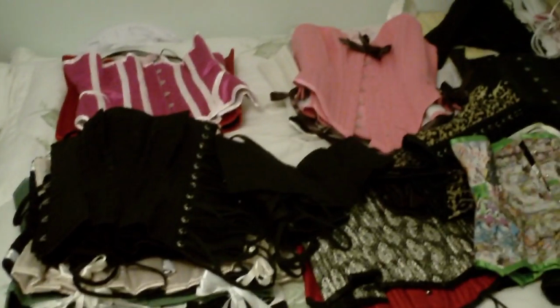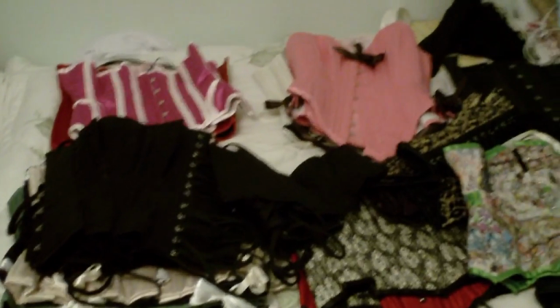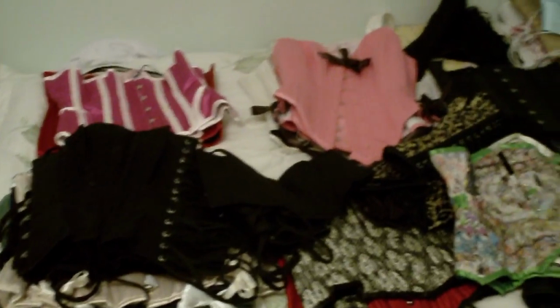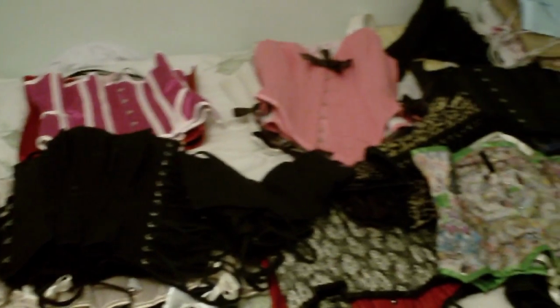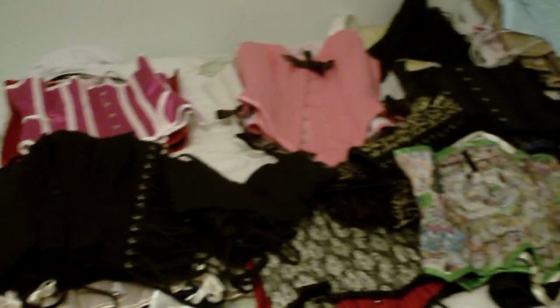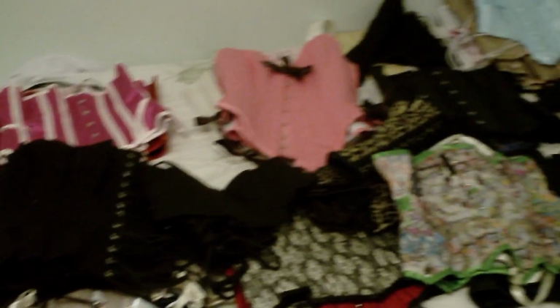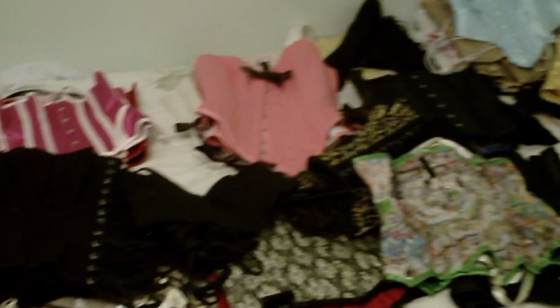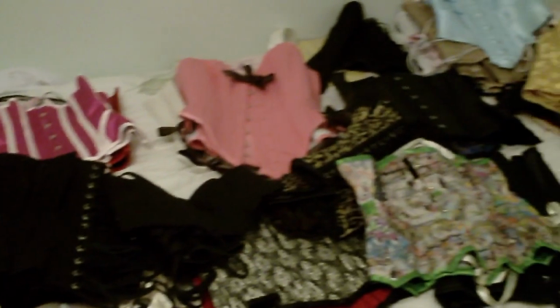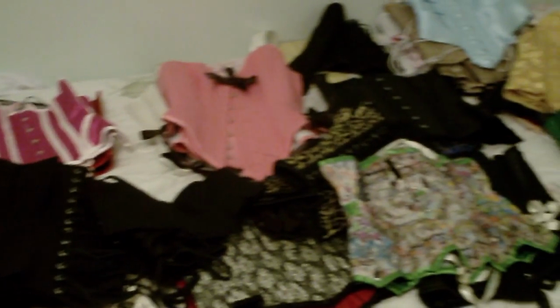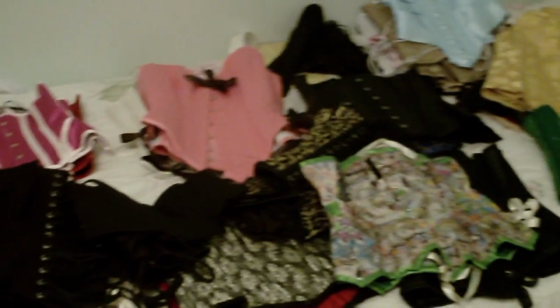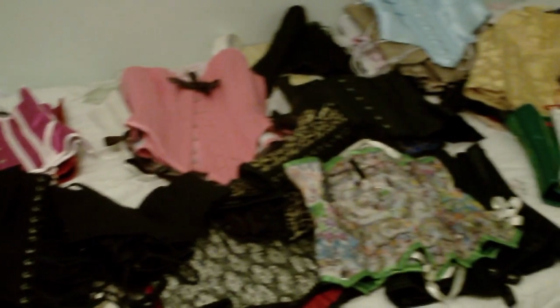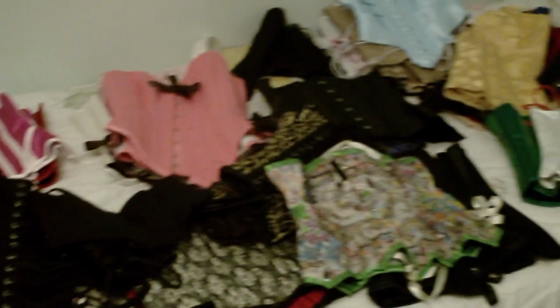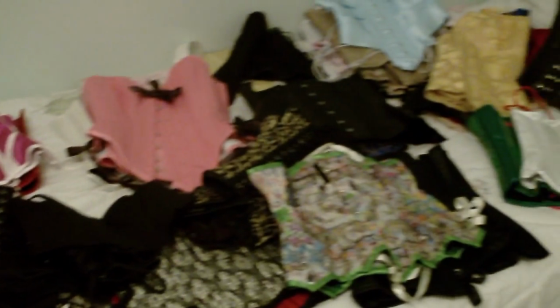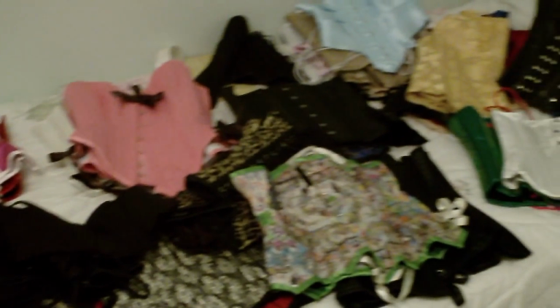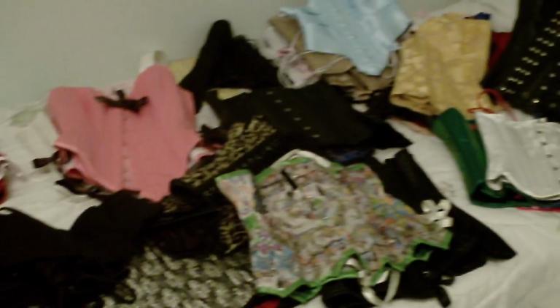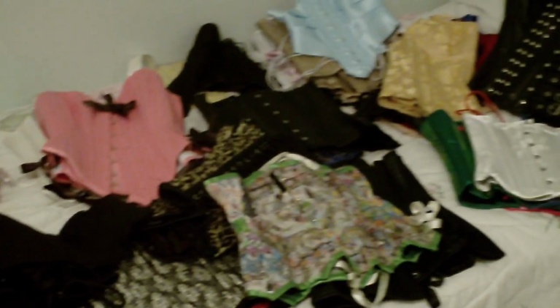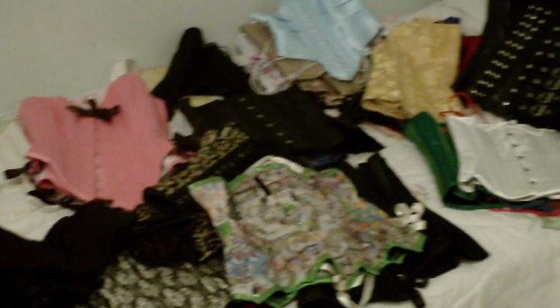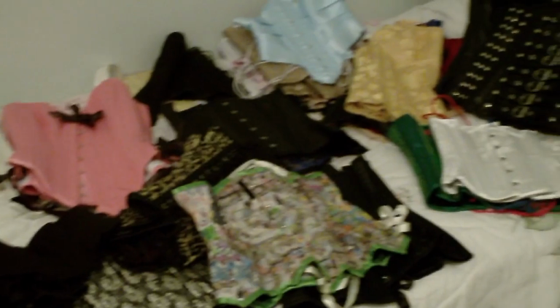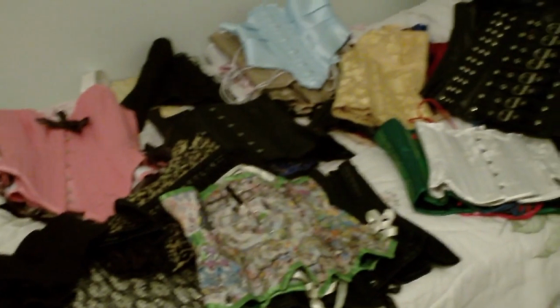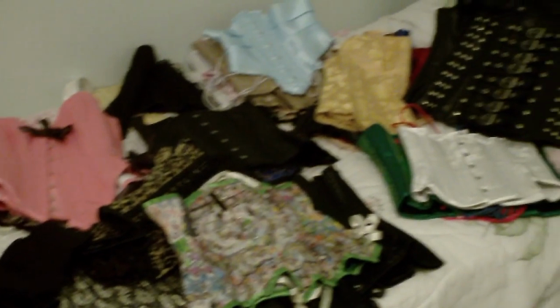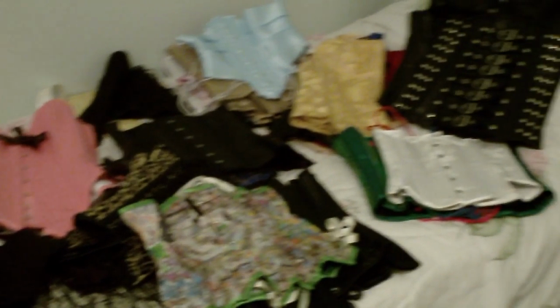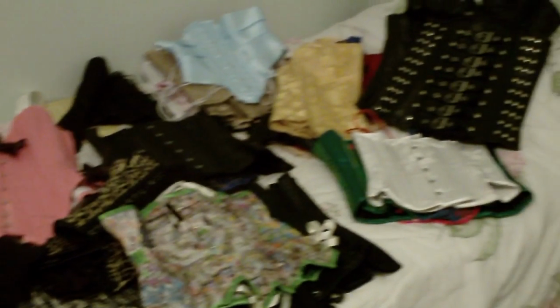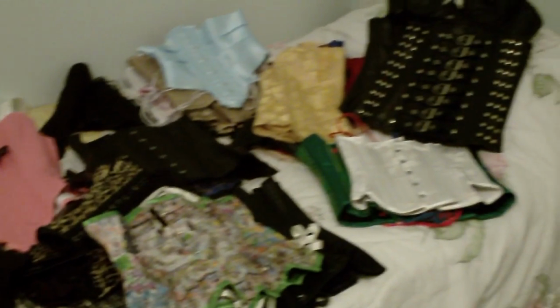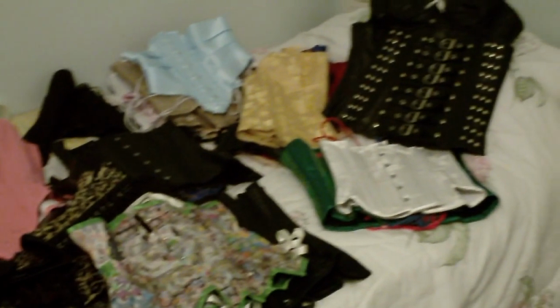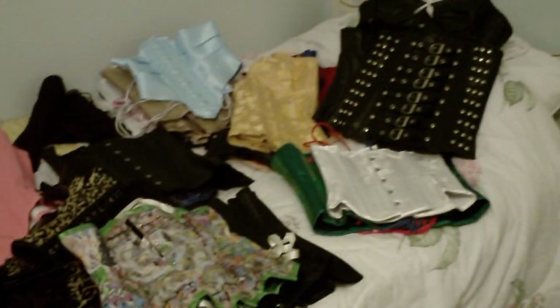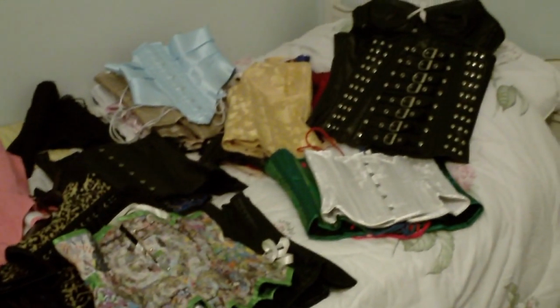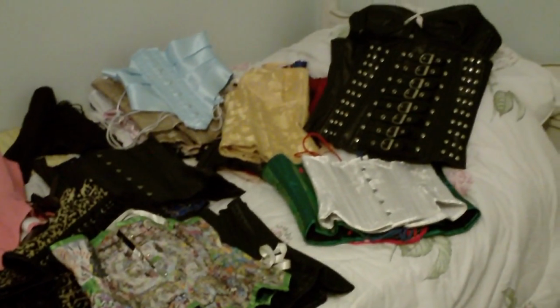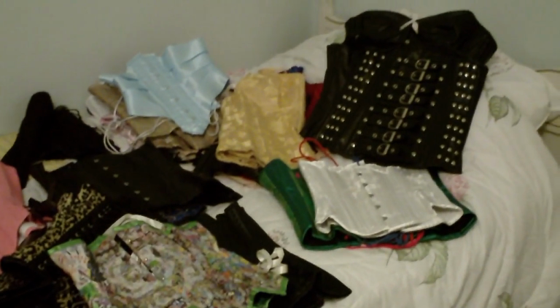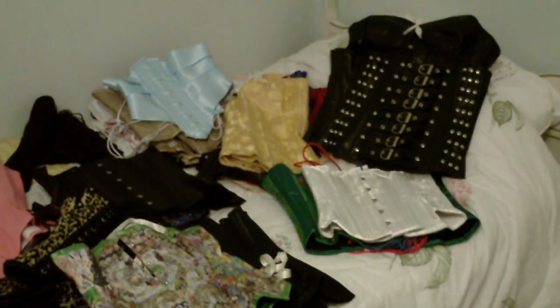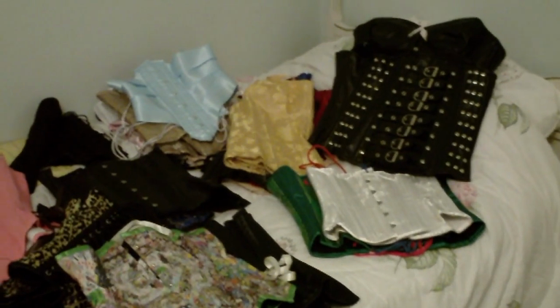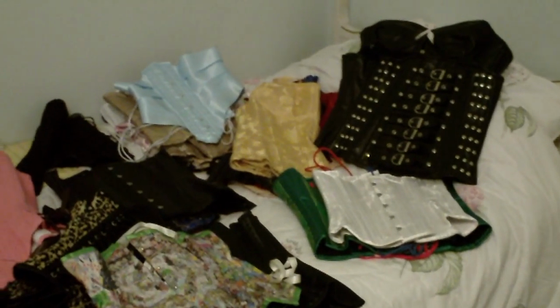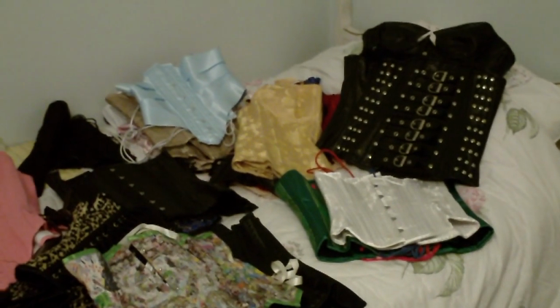So in one sweep, this is my entire corset collection. Do I have a problem? Perhaps.